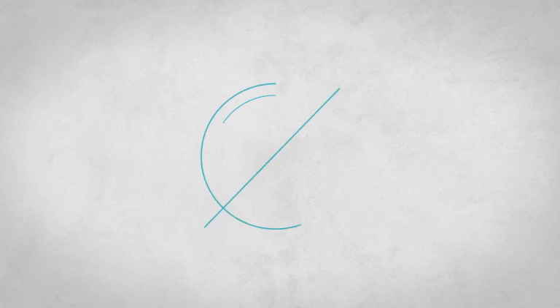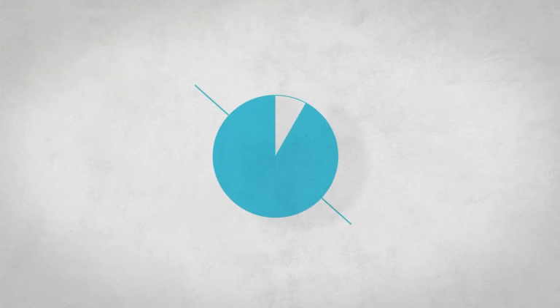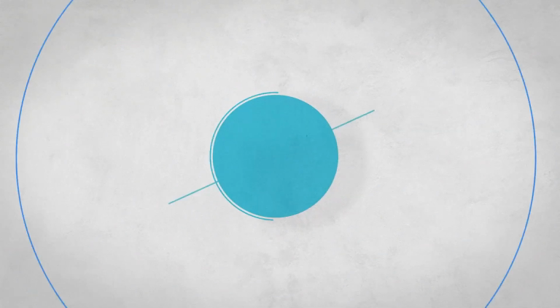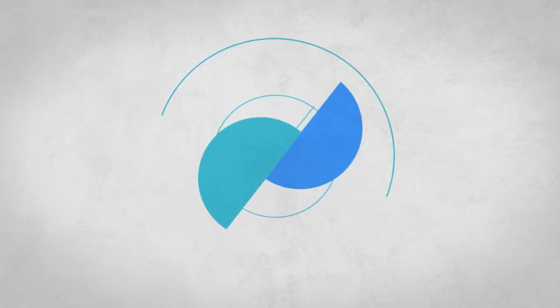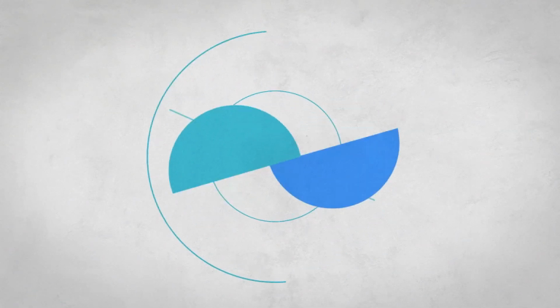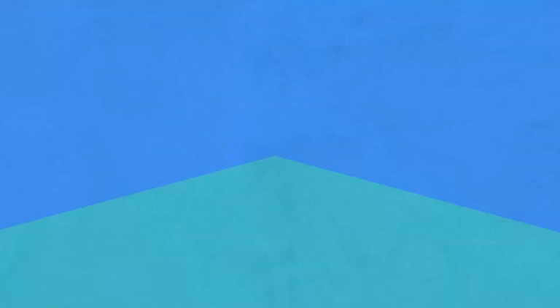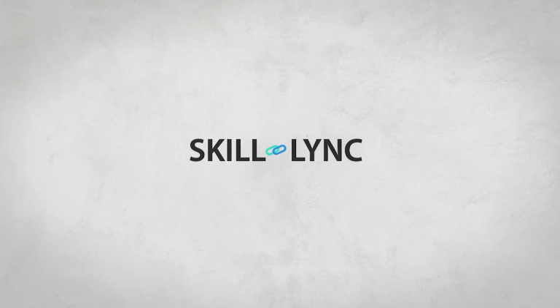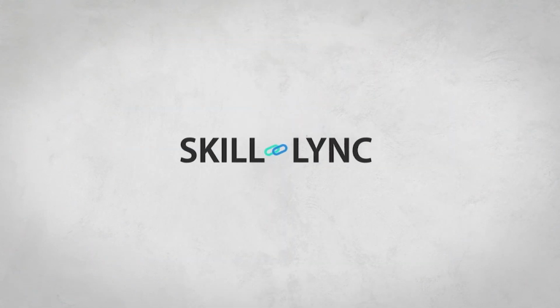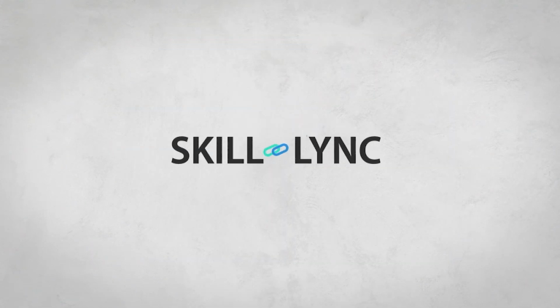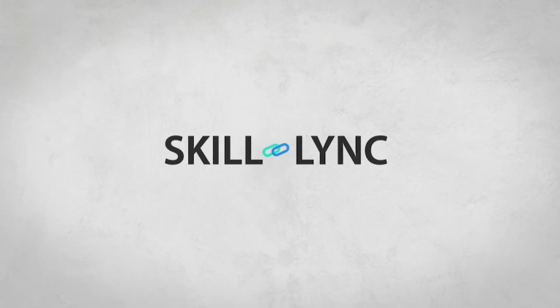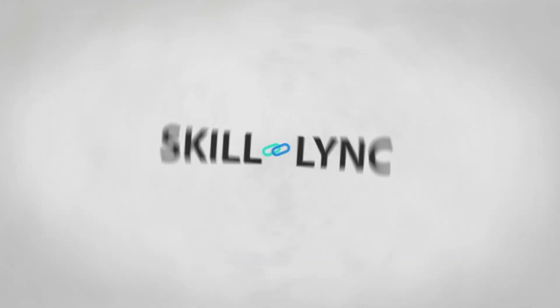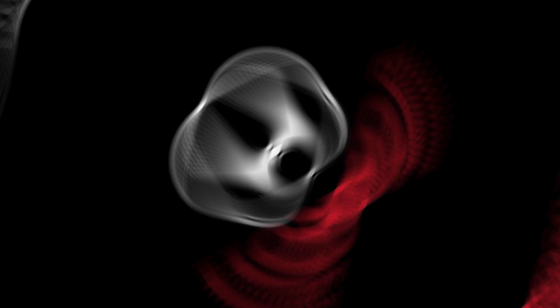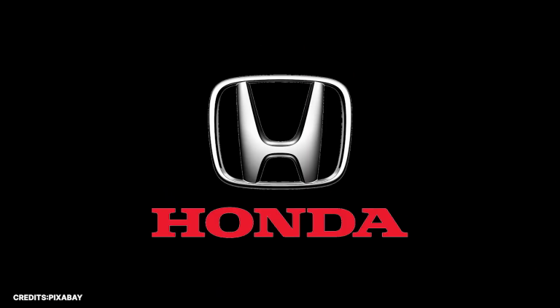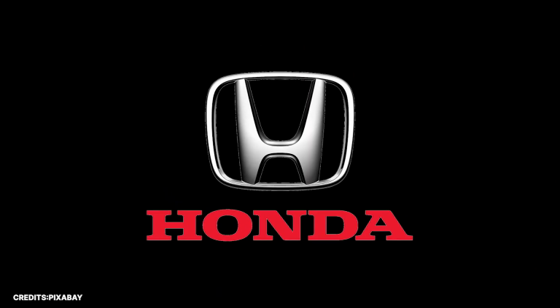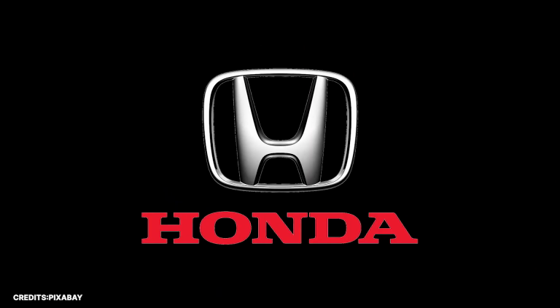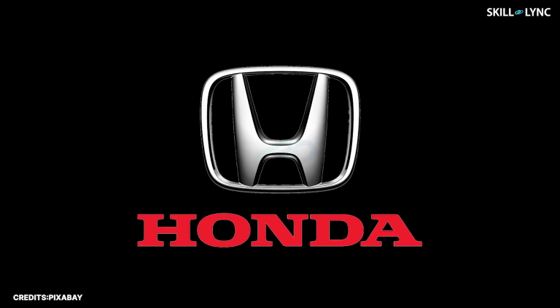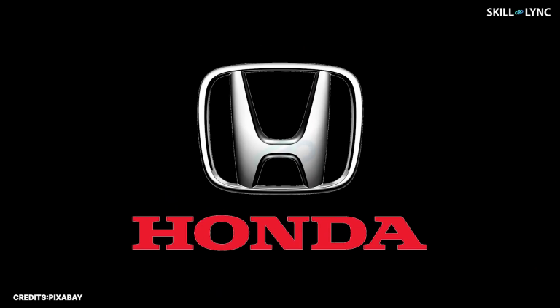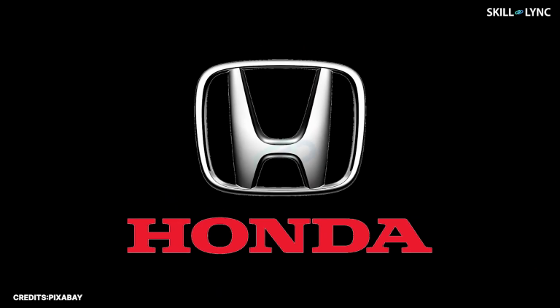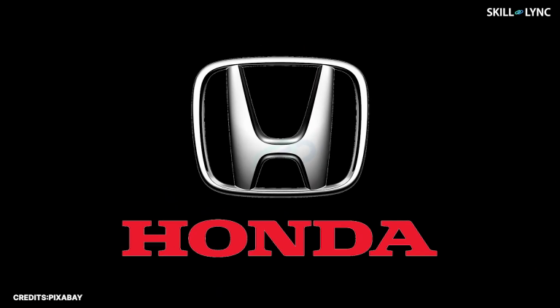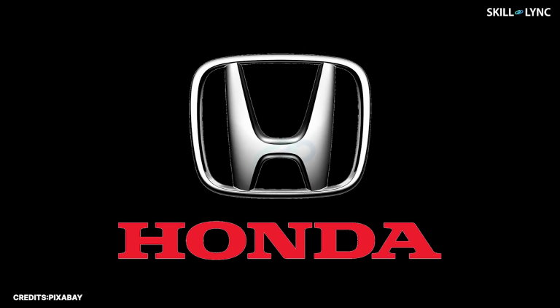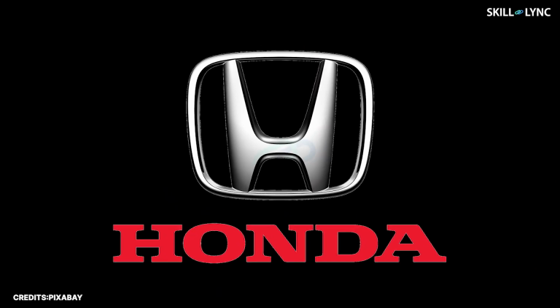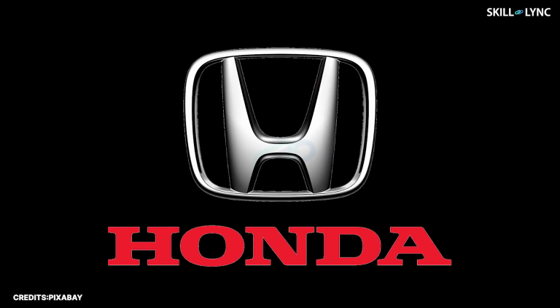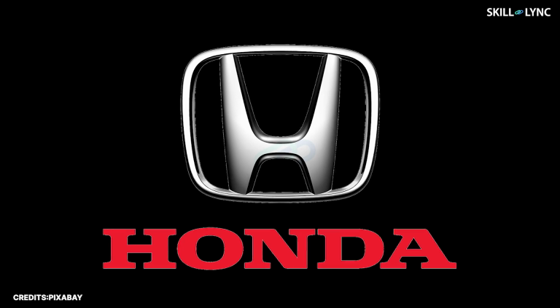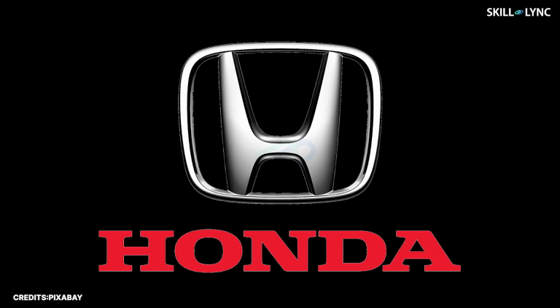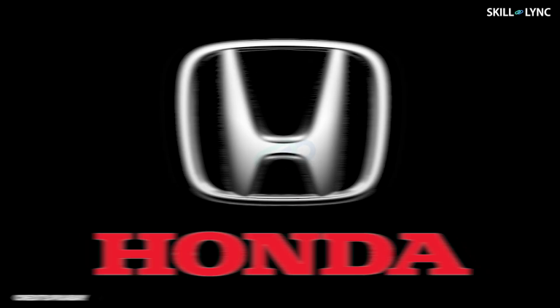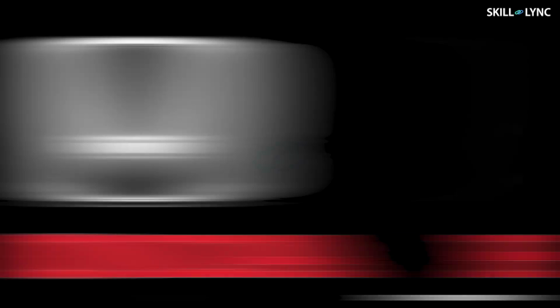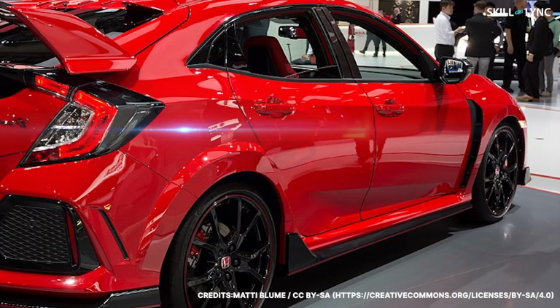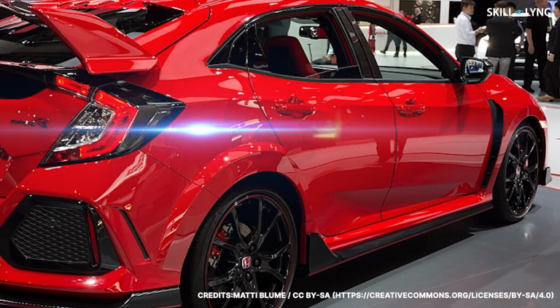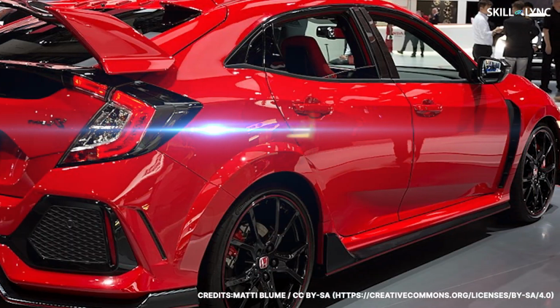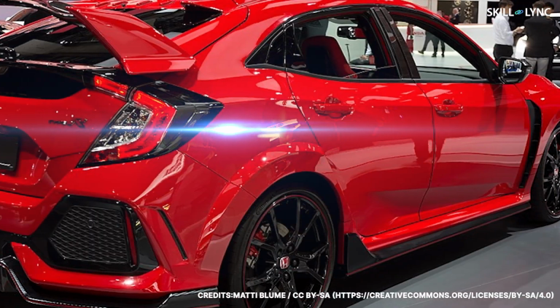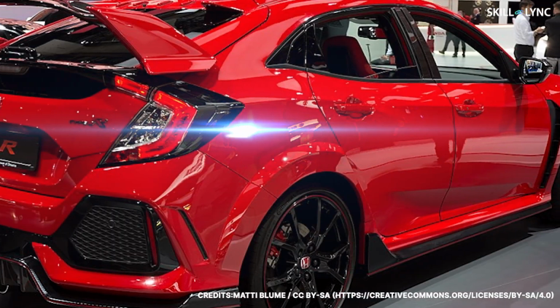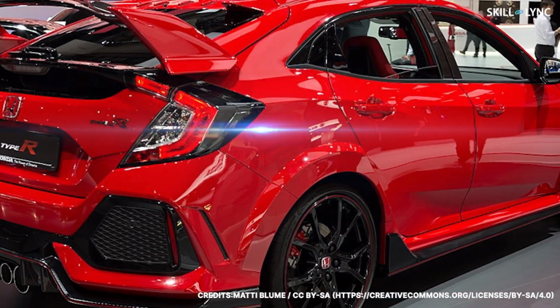Hey guys, welcome back to the channel and I hope you're all doing good. If I'm not wrong, many Honda fanboys have an urge to own a Civic Type R.